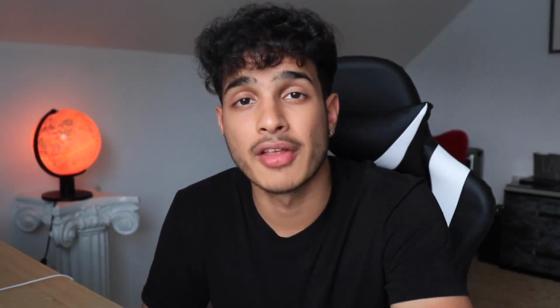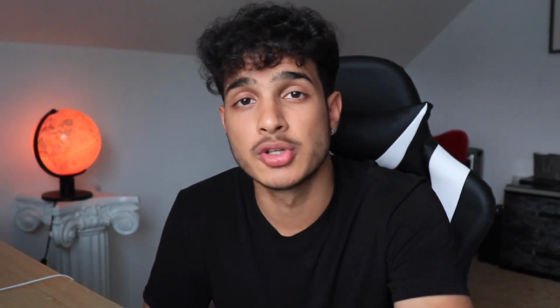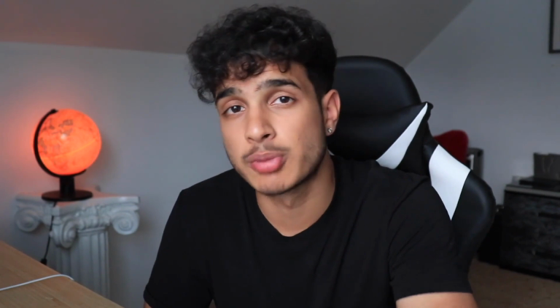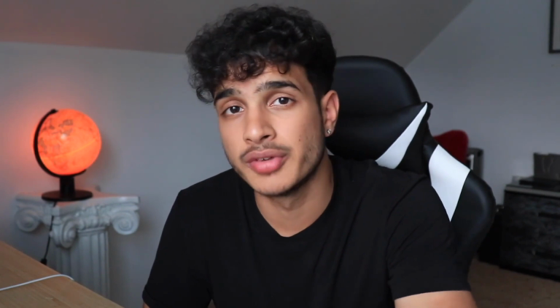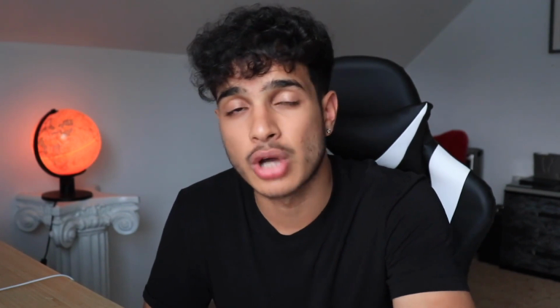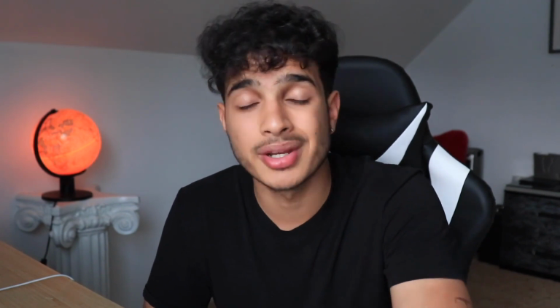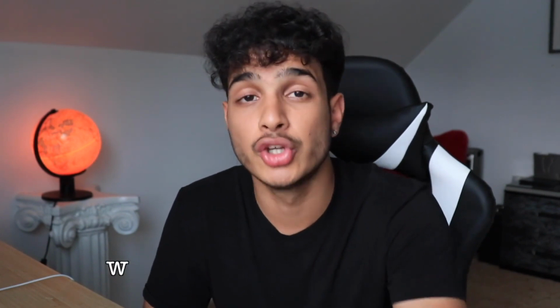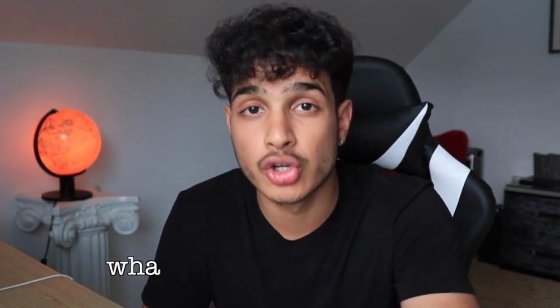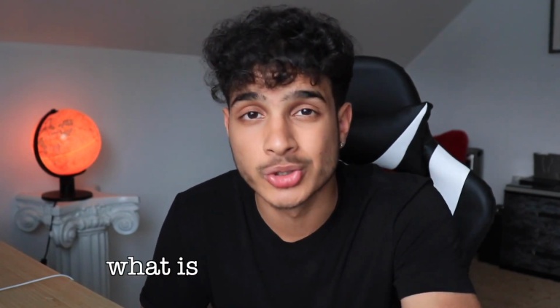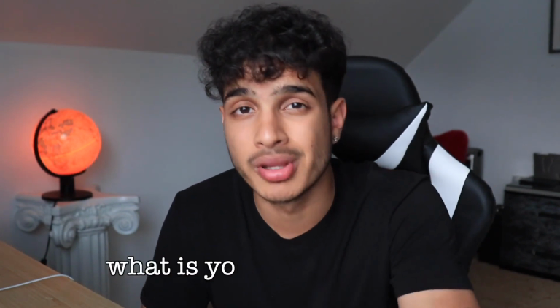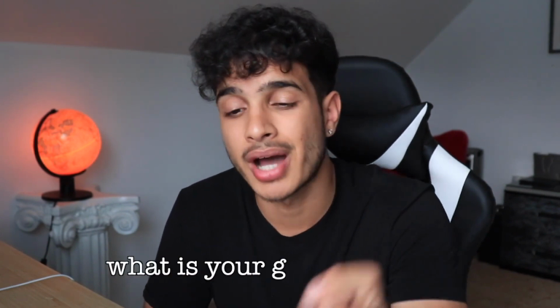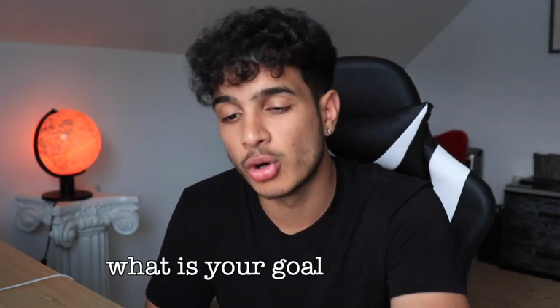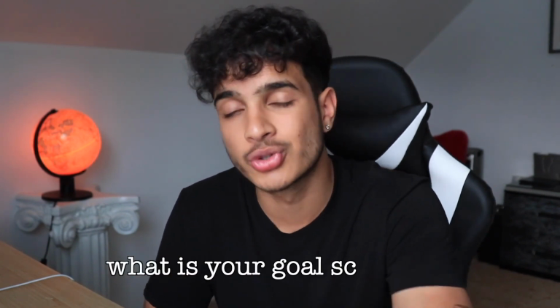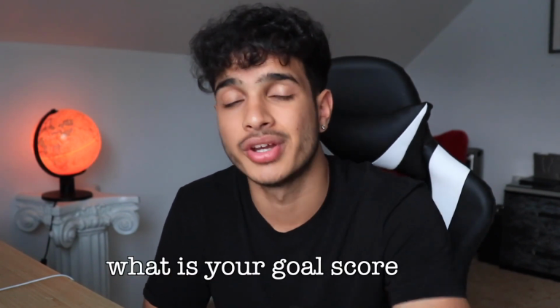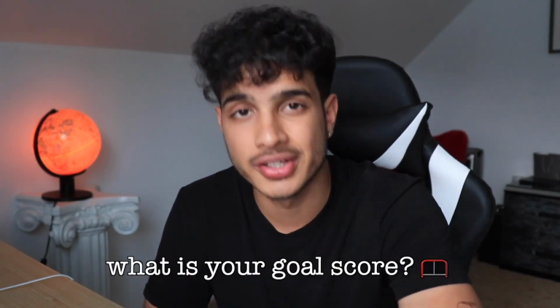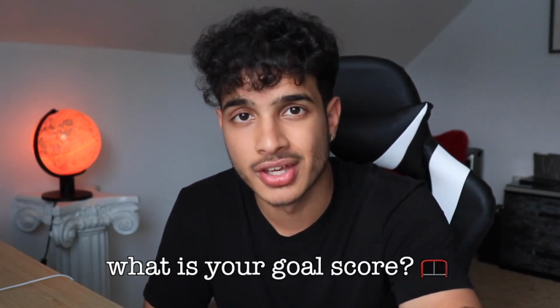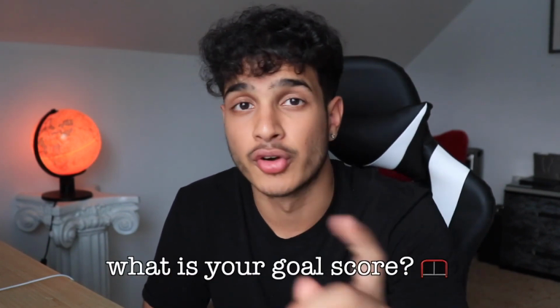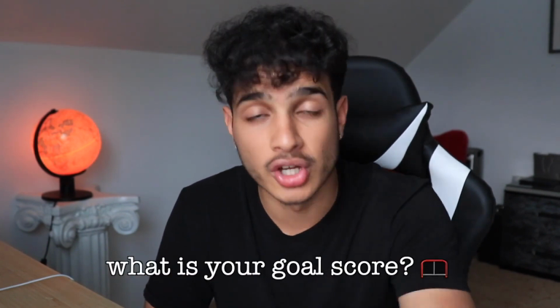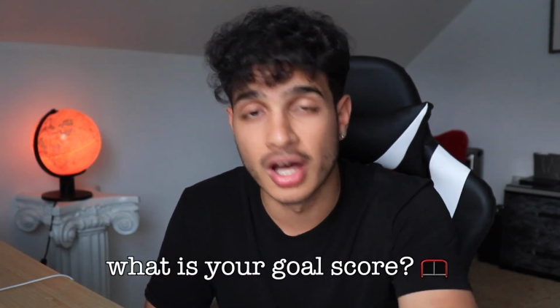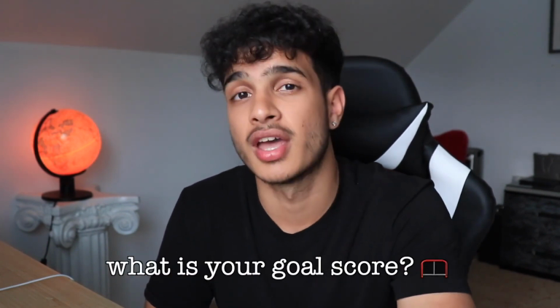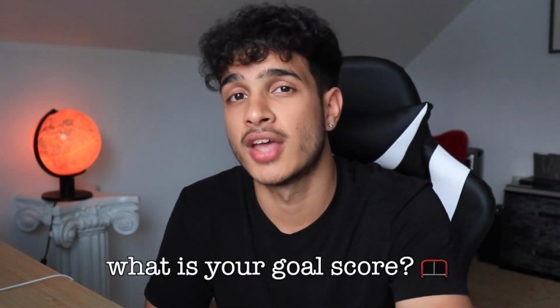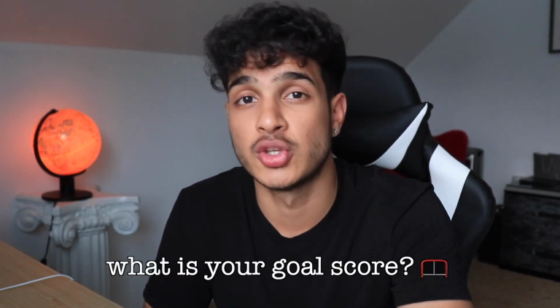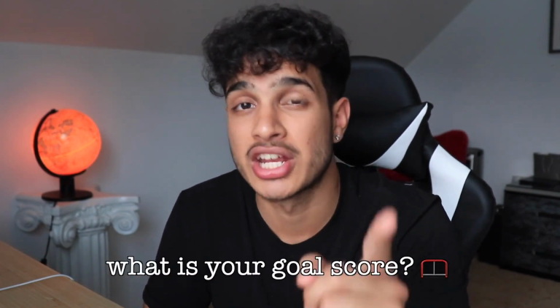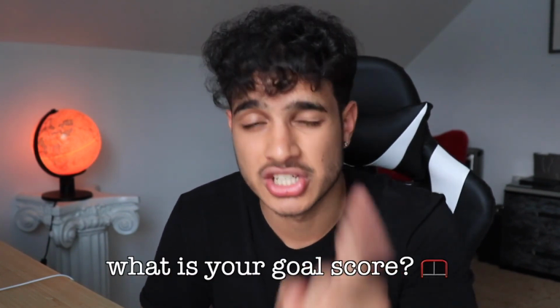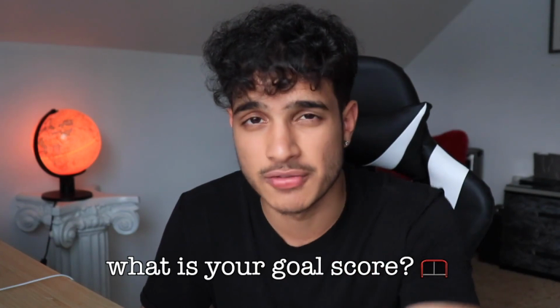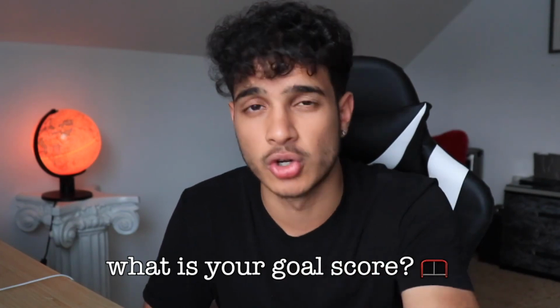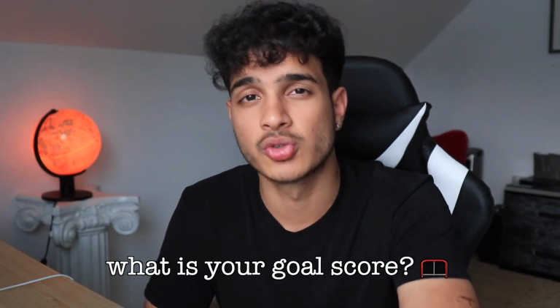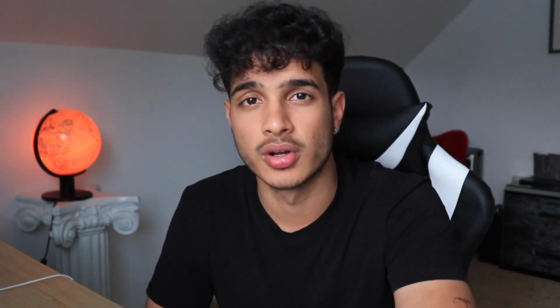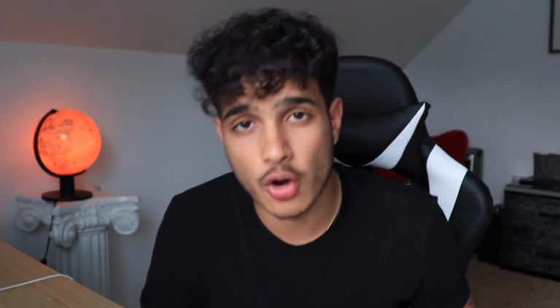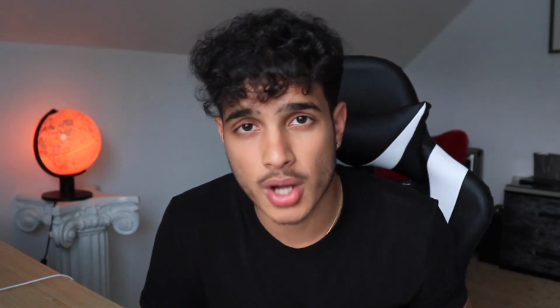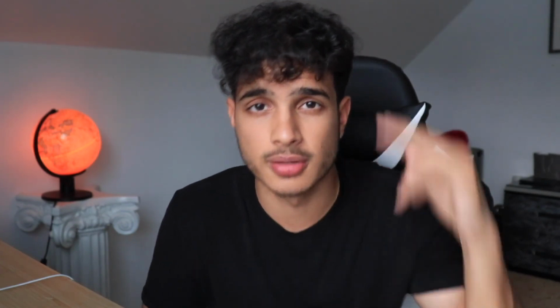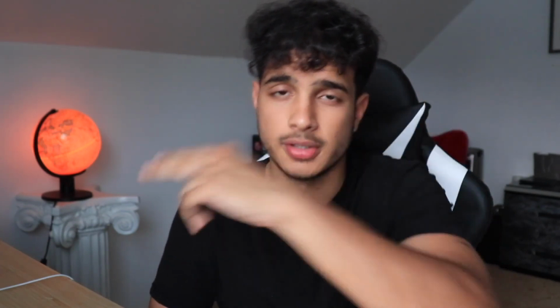Now that you've reached this part of the video, comment your goal score below for good luck so that you can actually achieve it. Thank you all for watching. Peace.